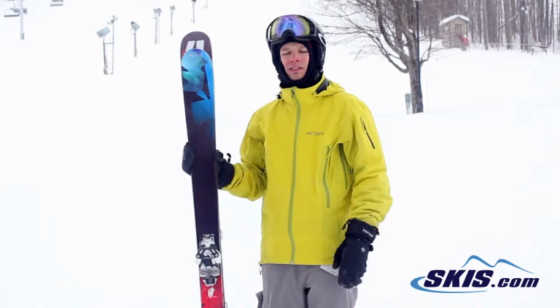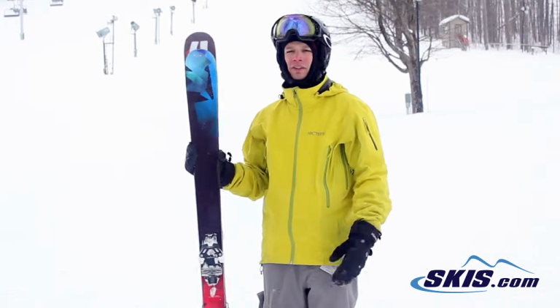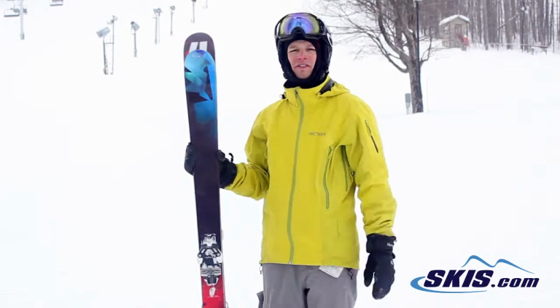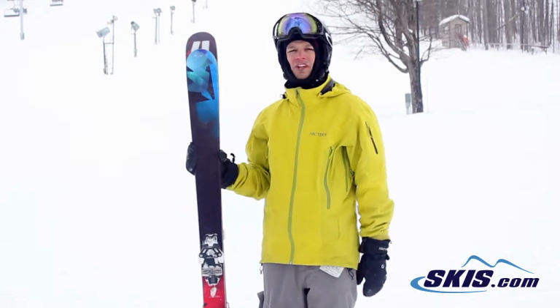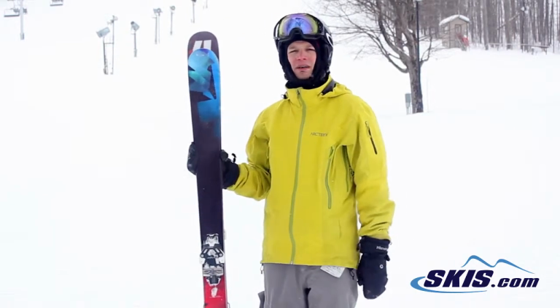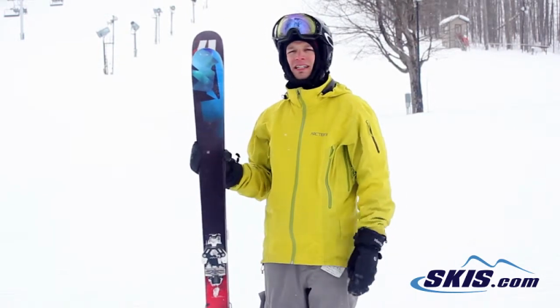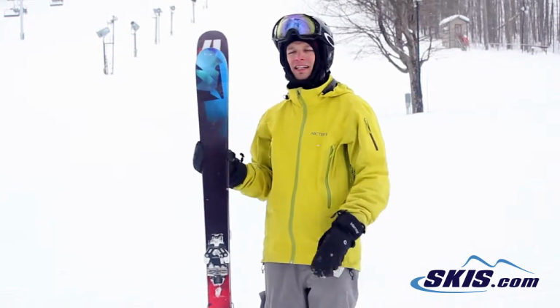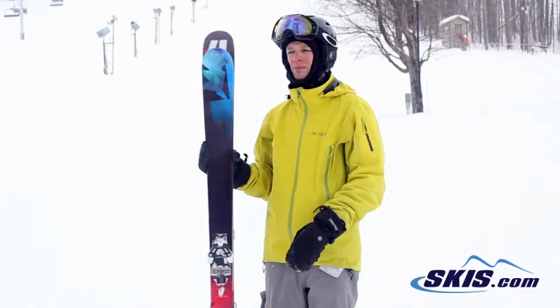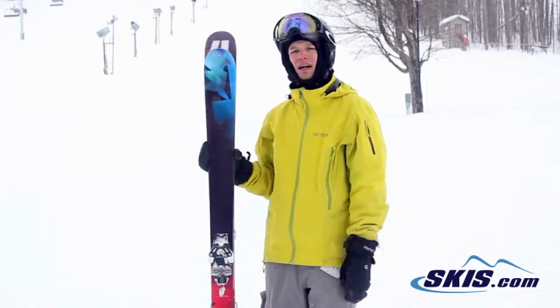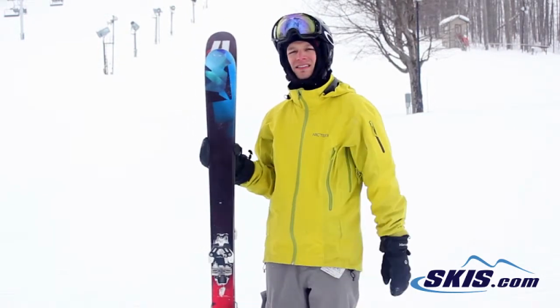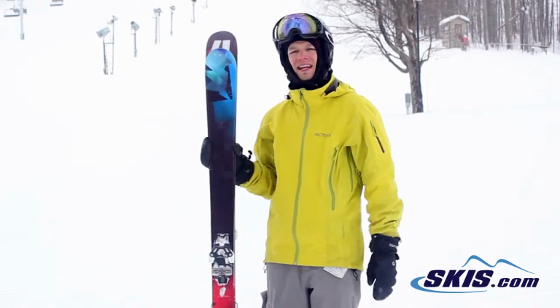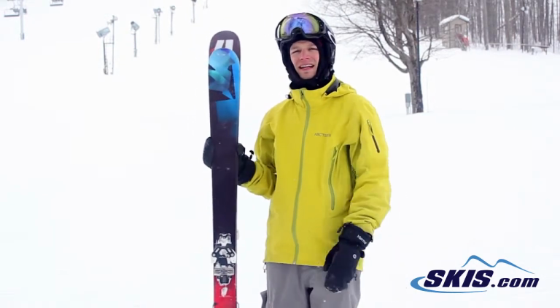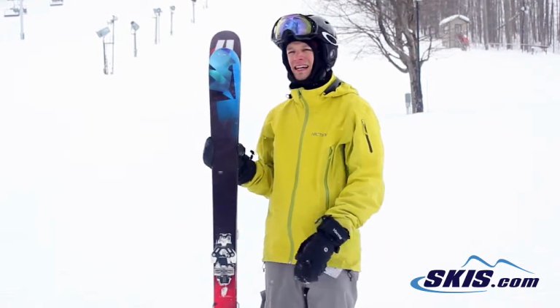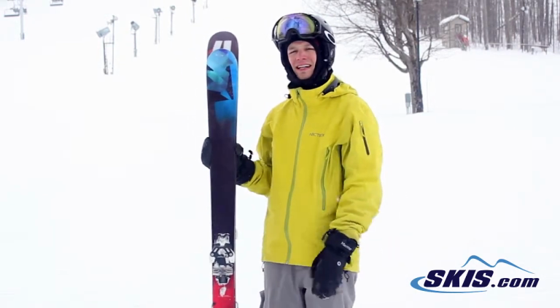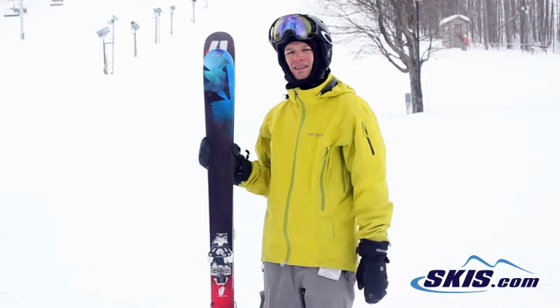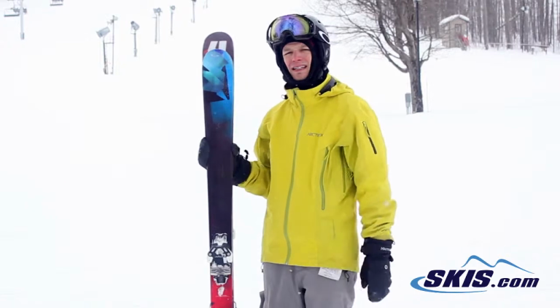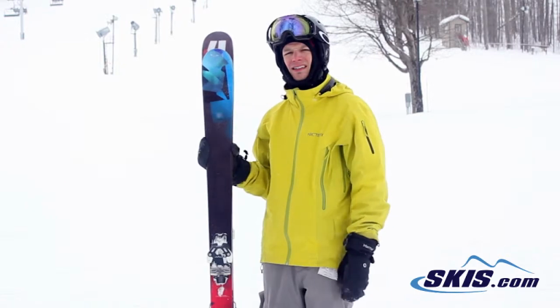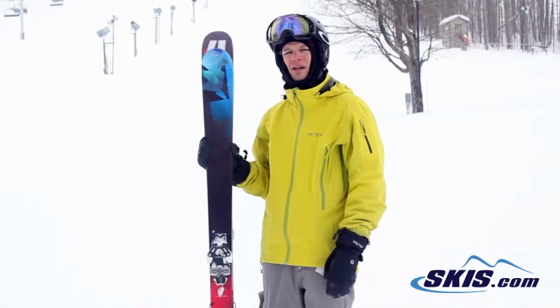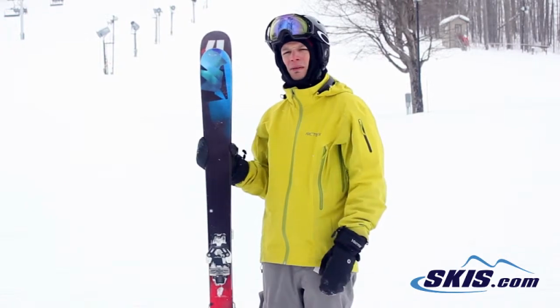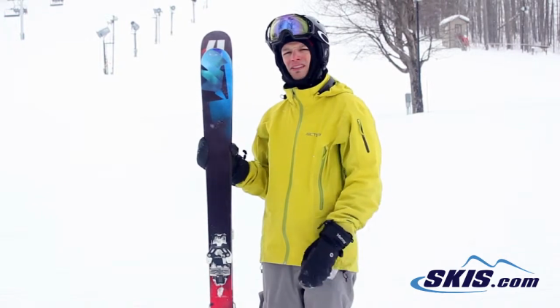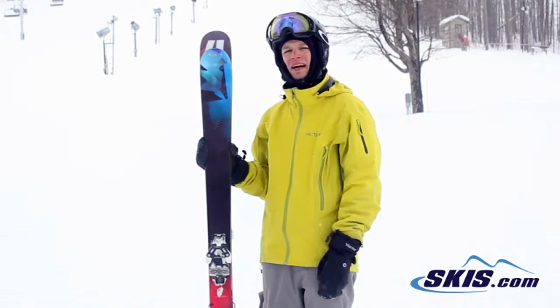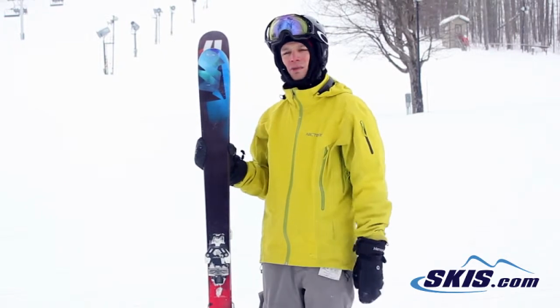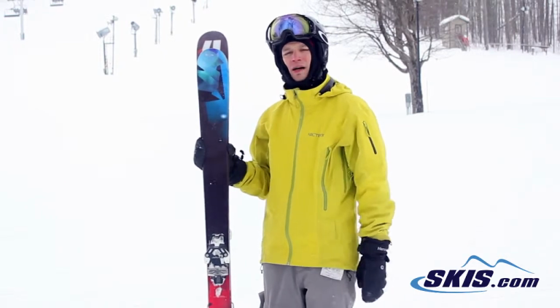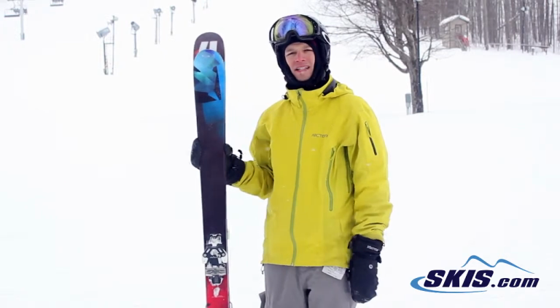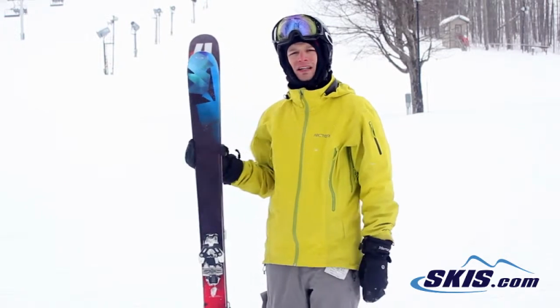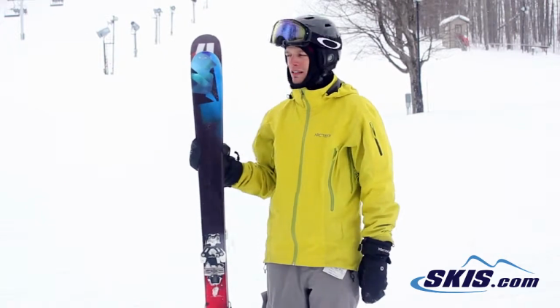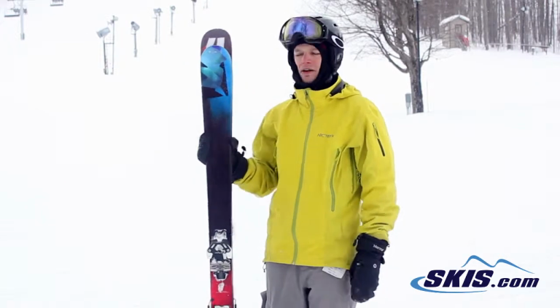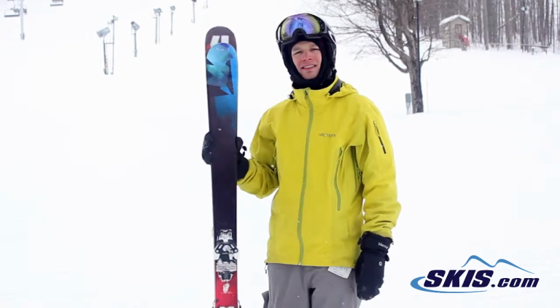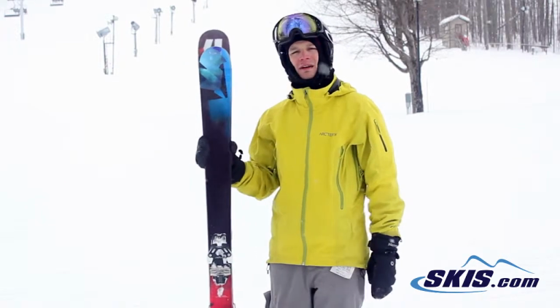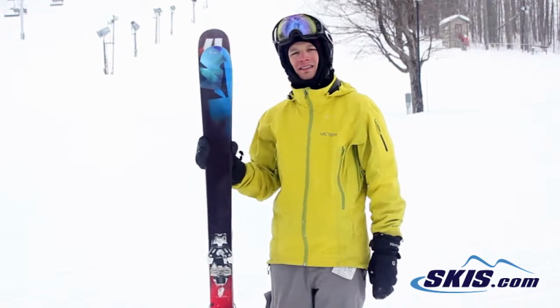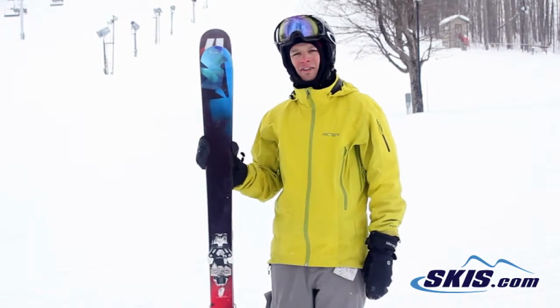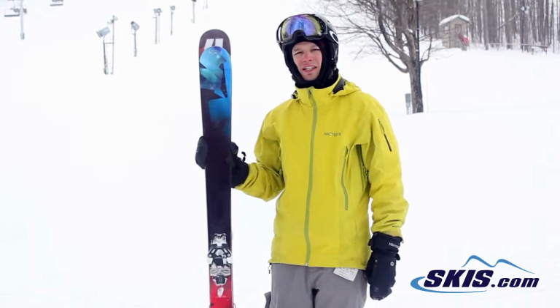So if you're looking for a pretty nice little park ski that's not that expensive but still has some quality, the El Rey is the right ski for you.